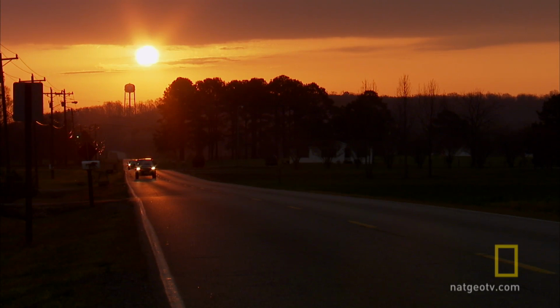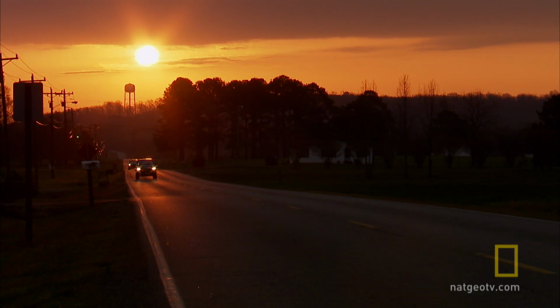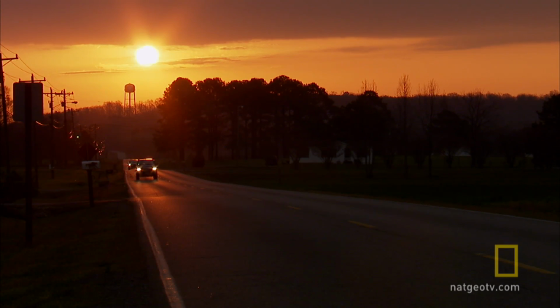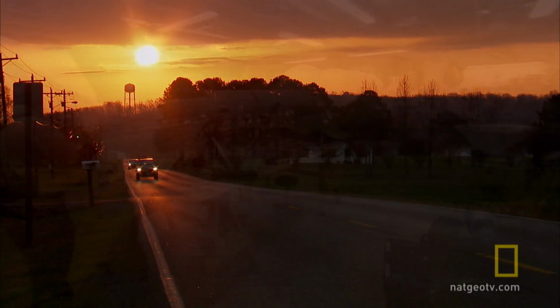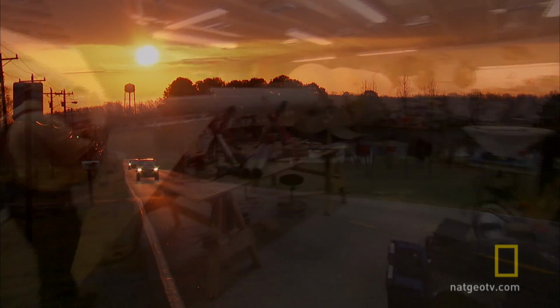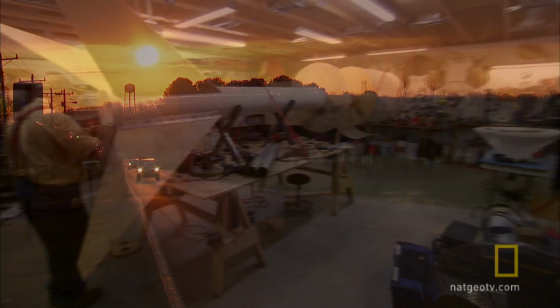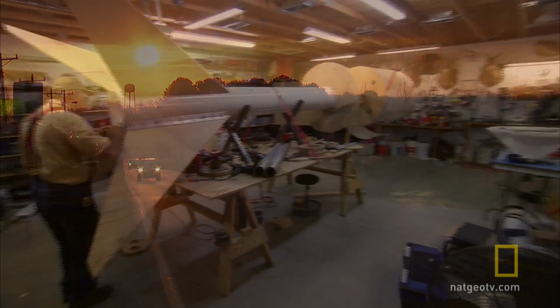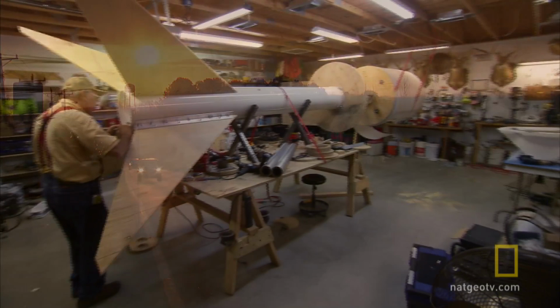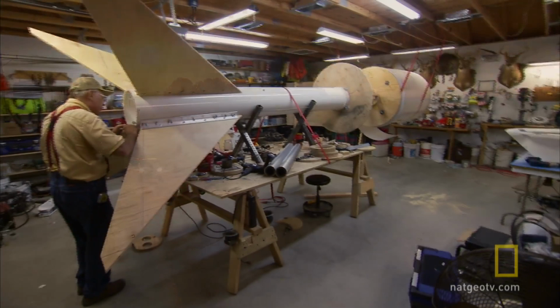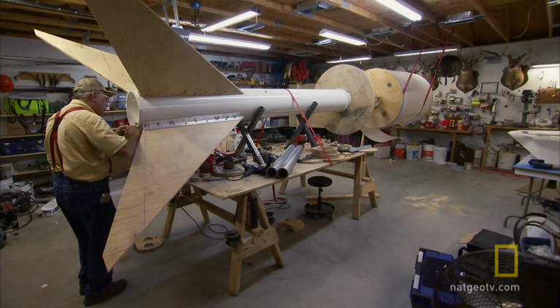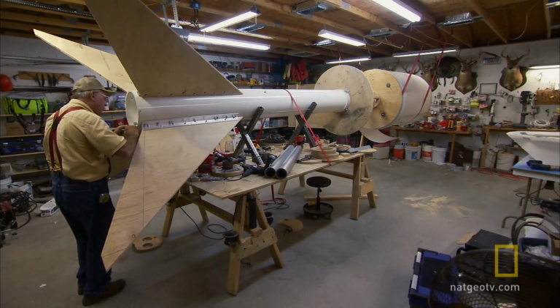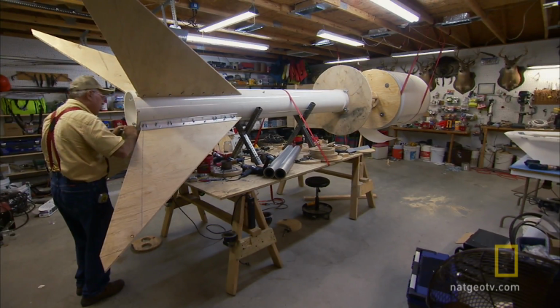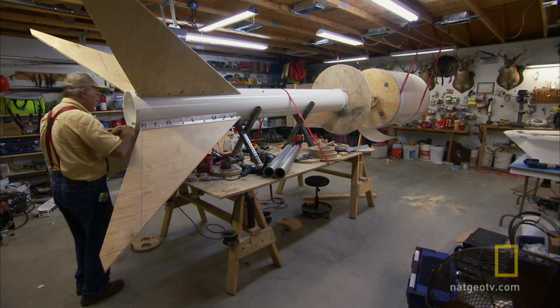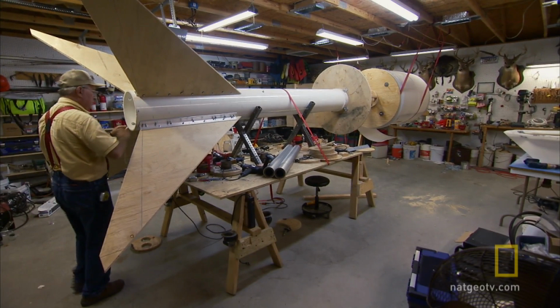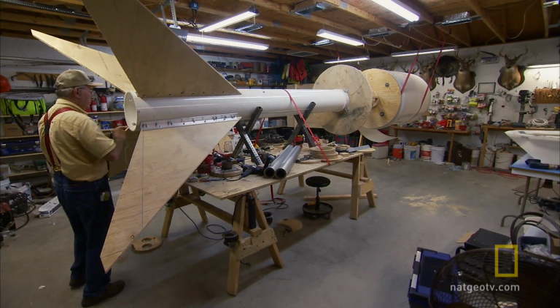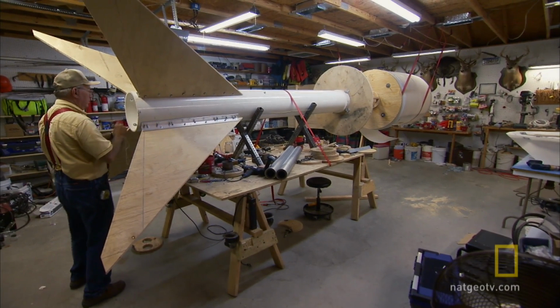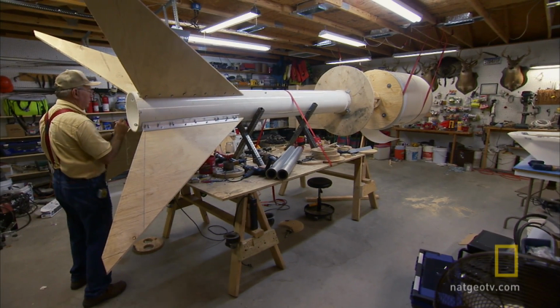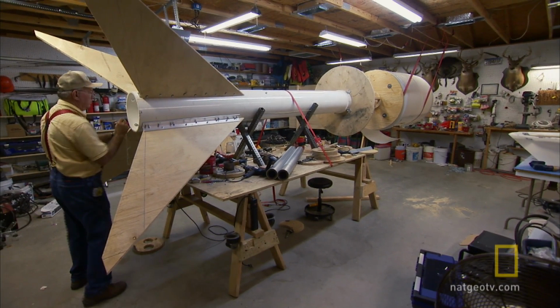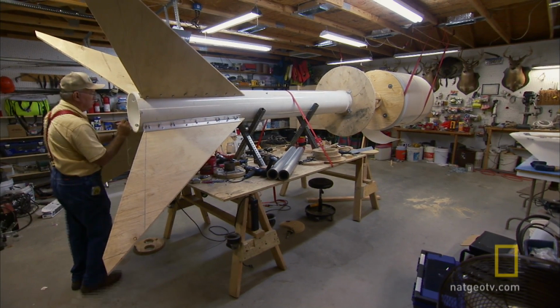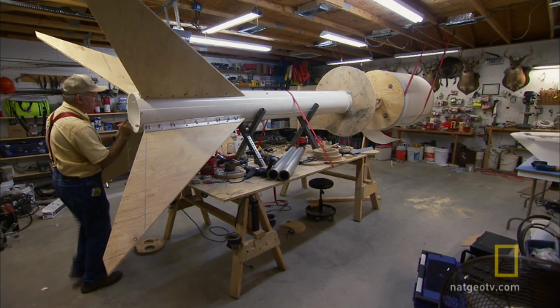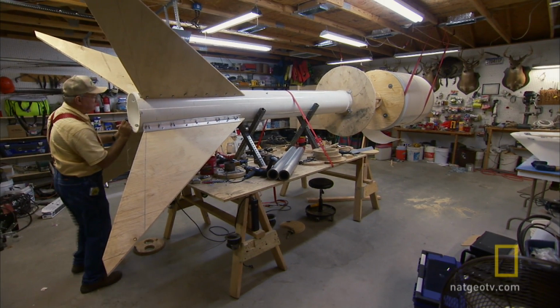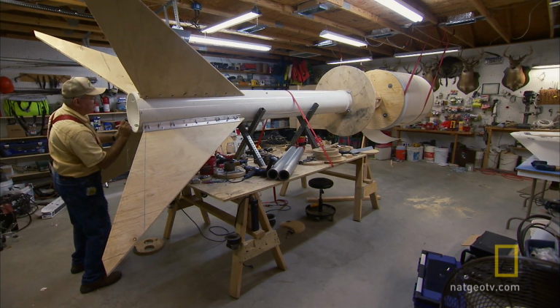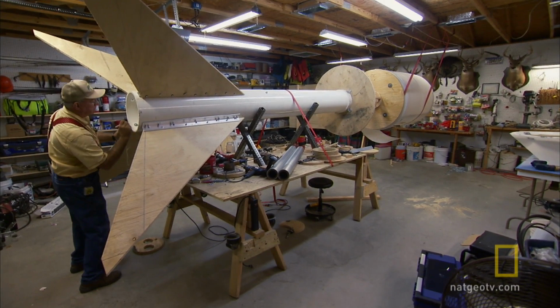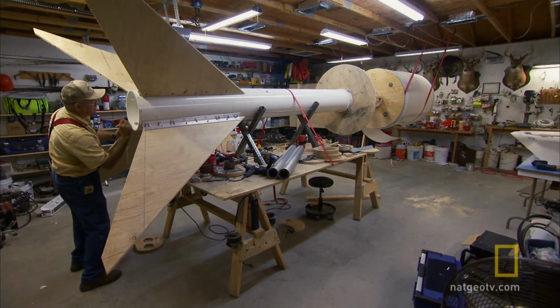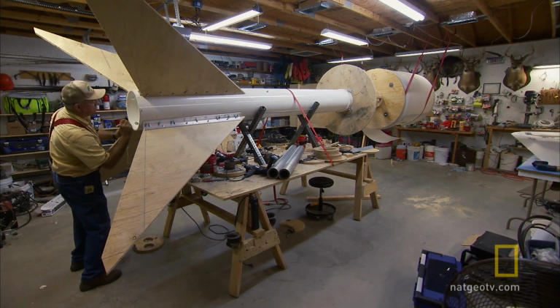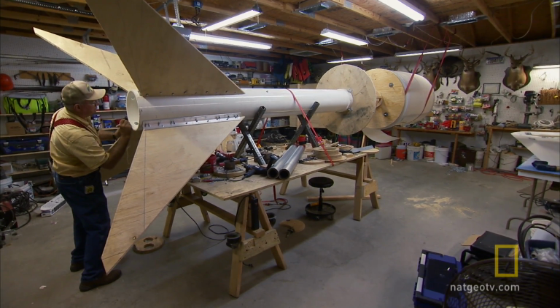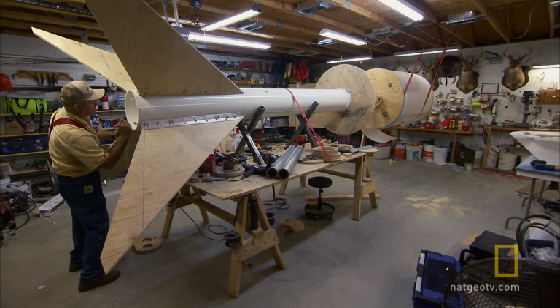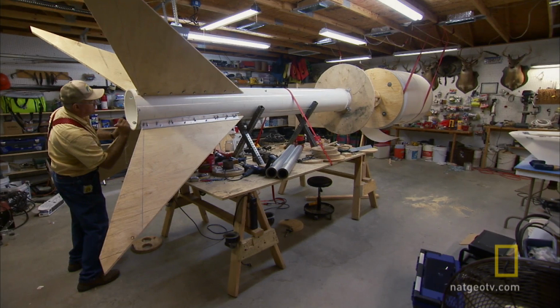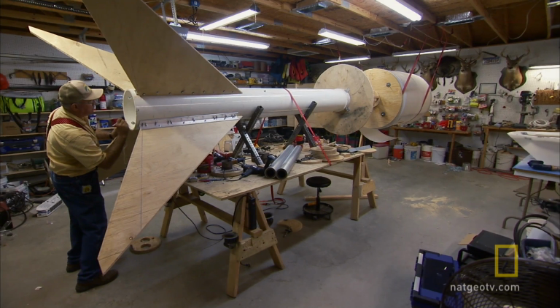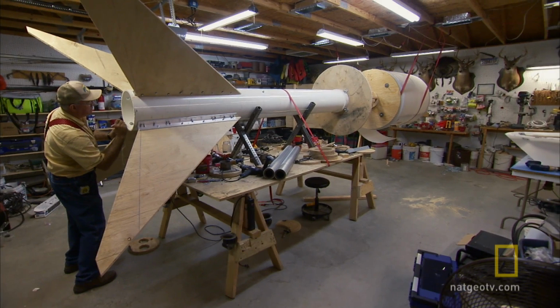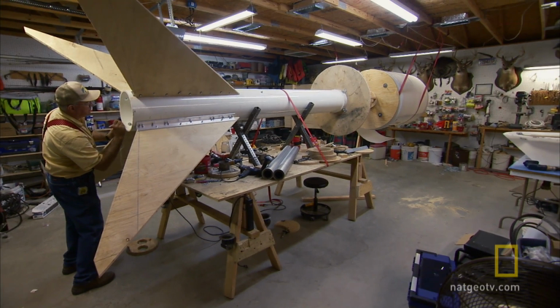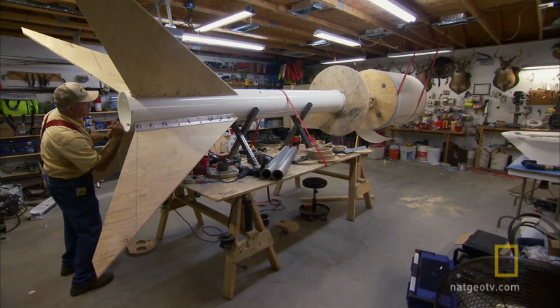At 700 pounds and 20 feet high, we've been building one big-ass rocket.